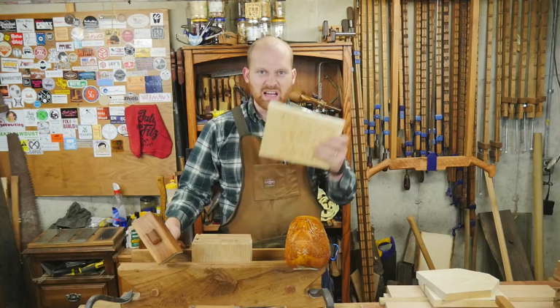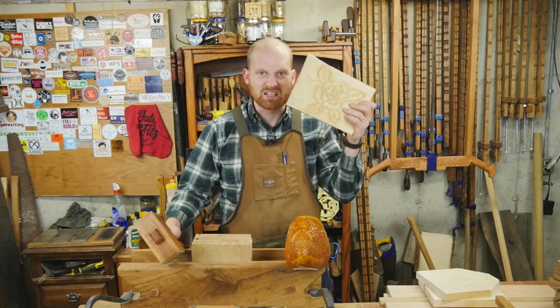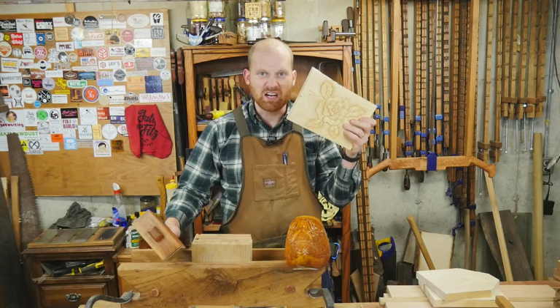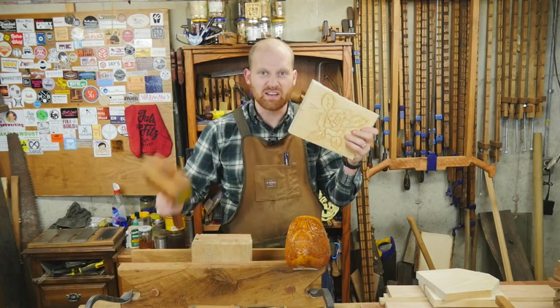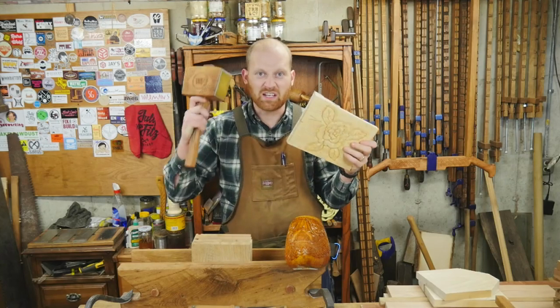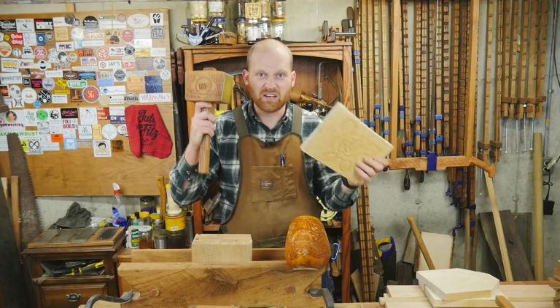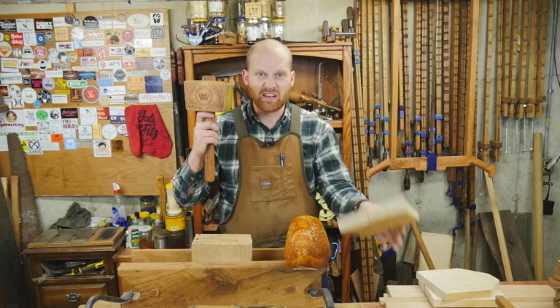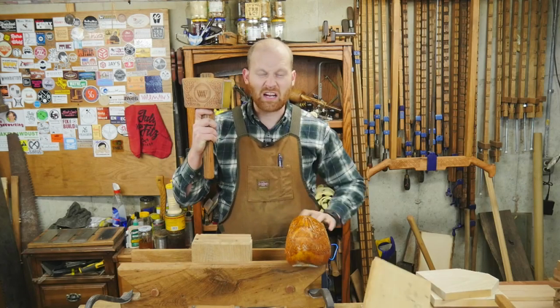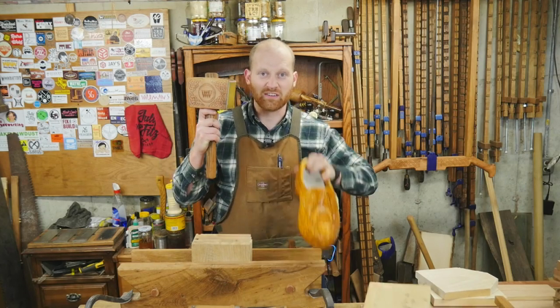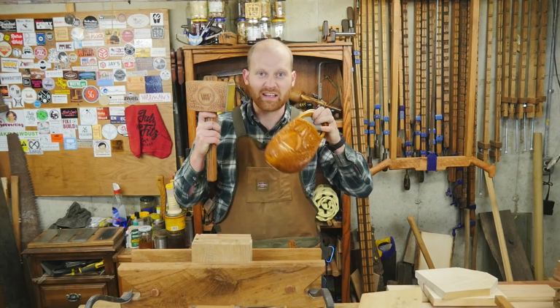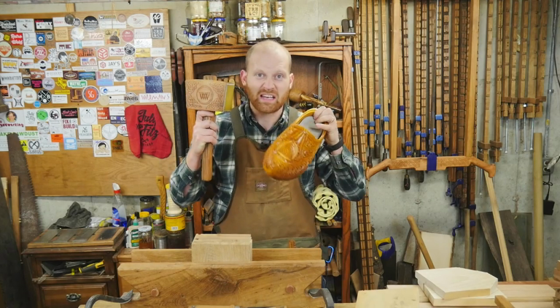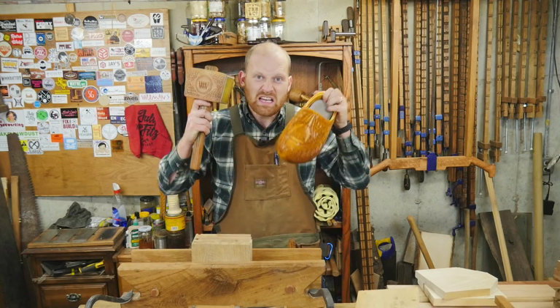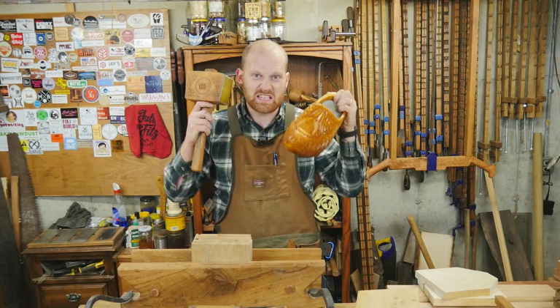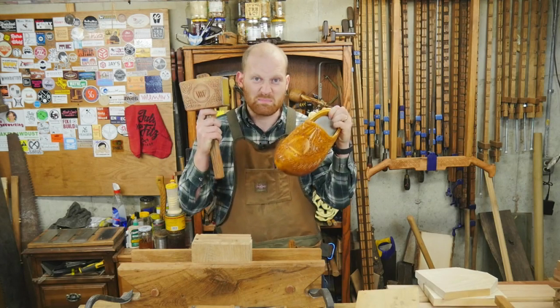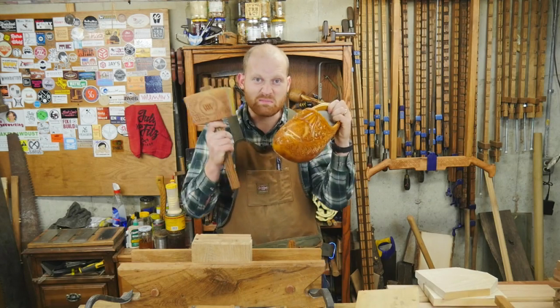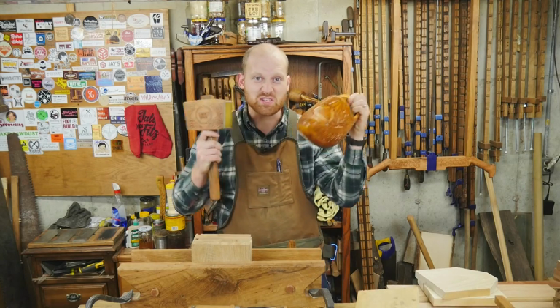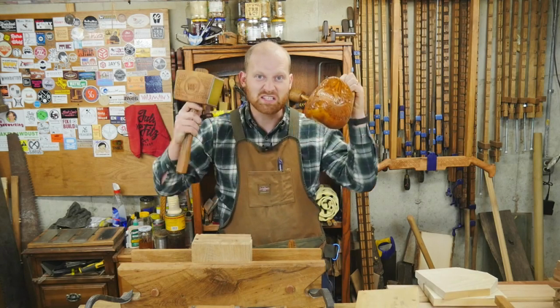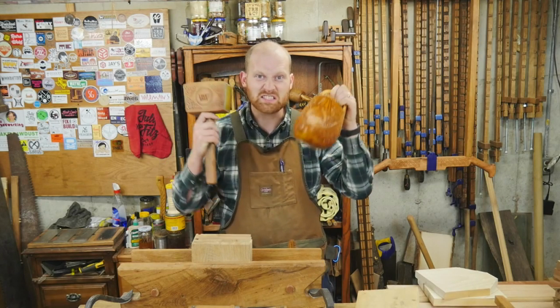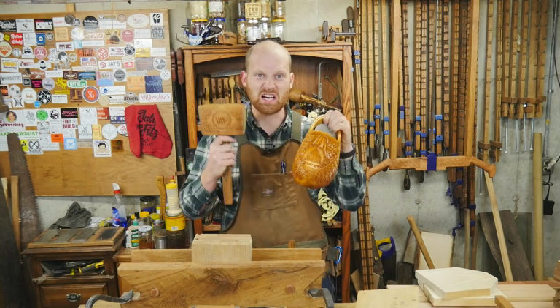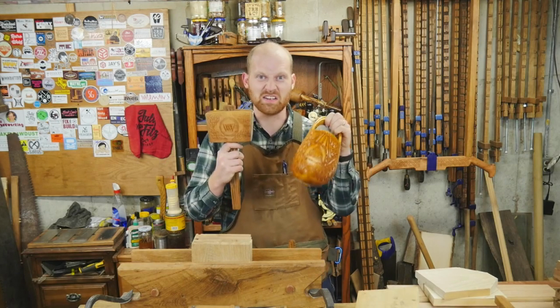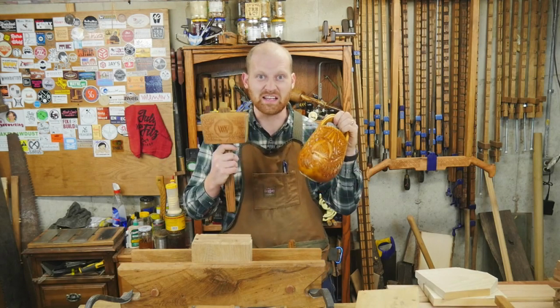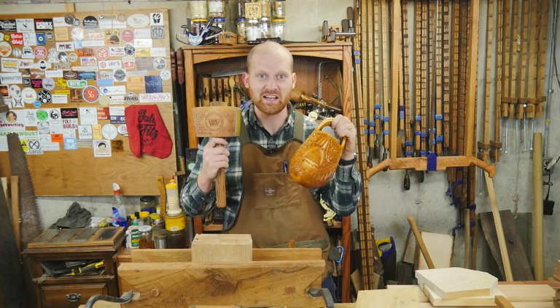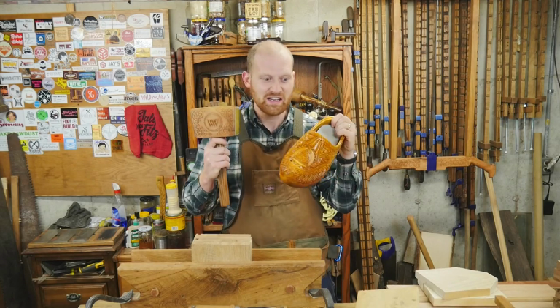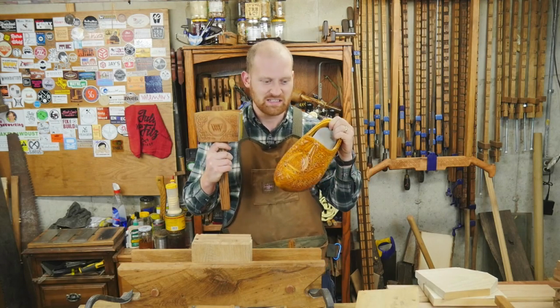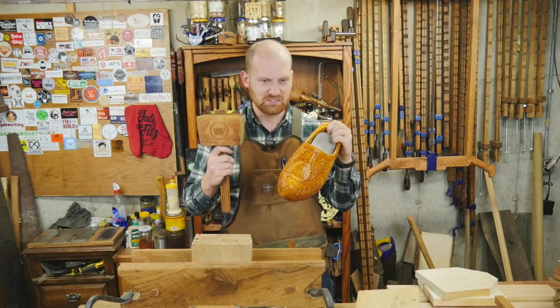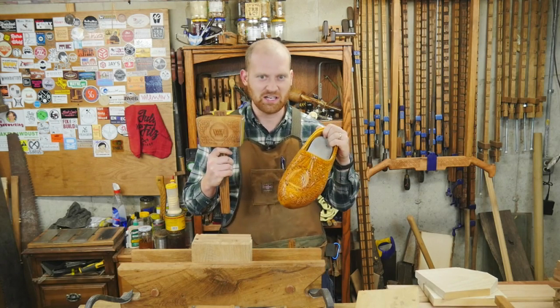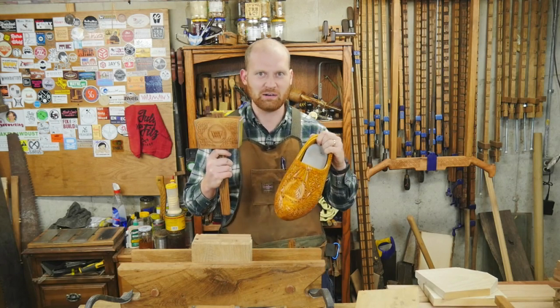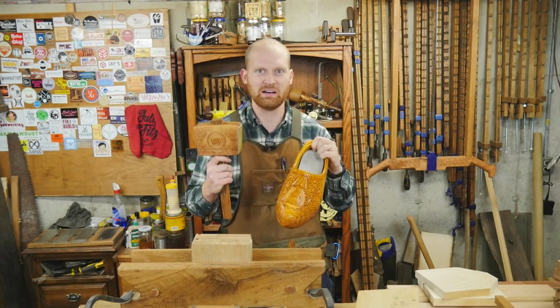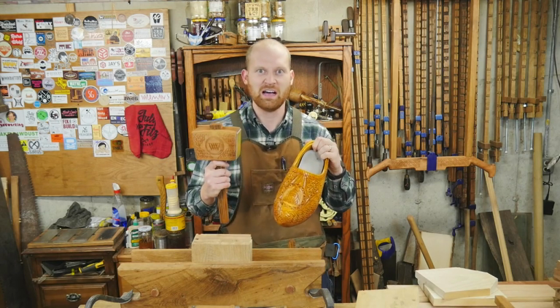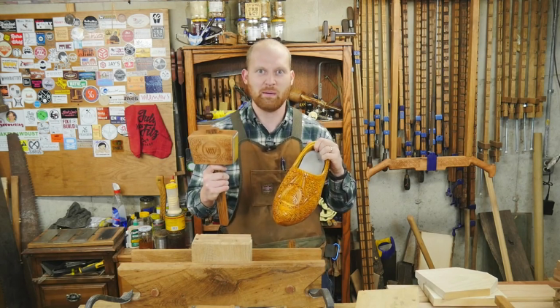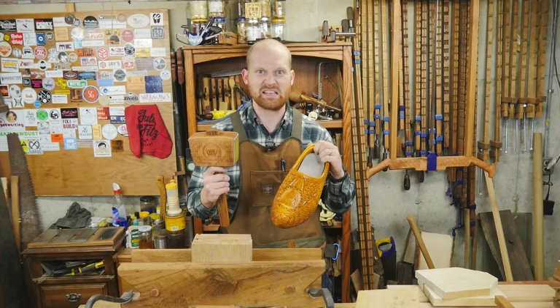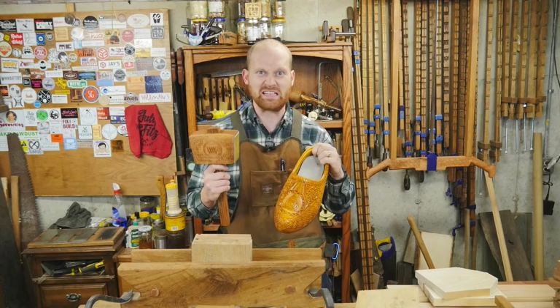Carving, carving, carving. Keep them chisels carving. Oh no, I'm addicted.